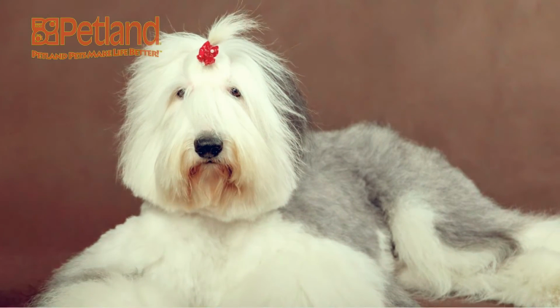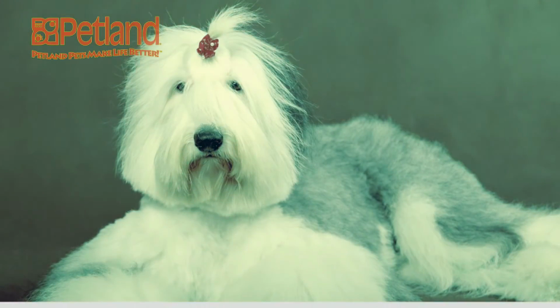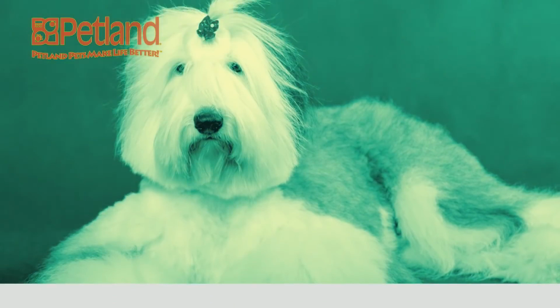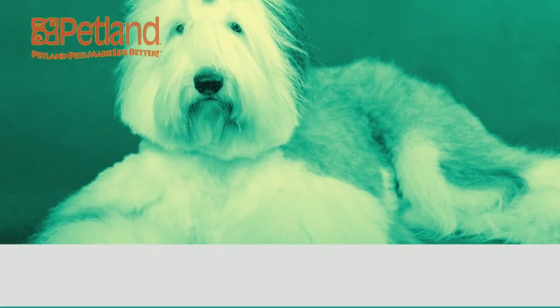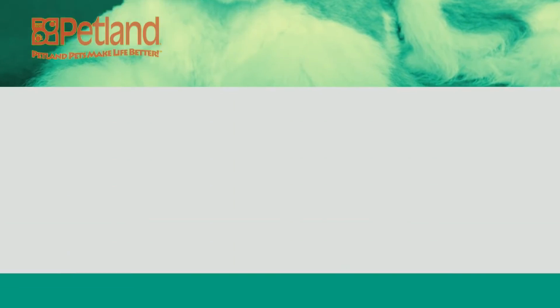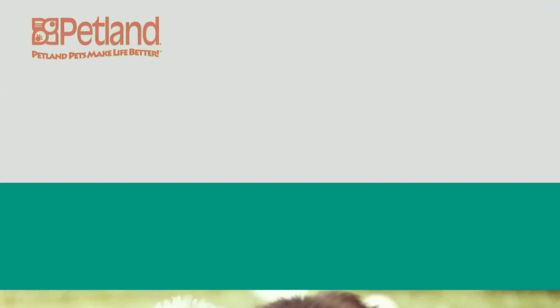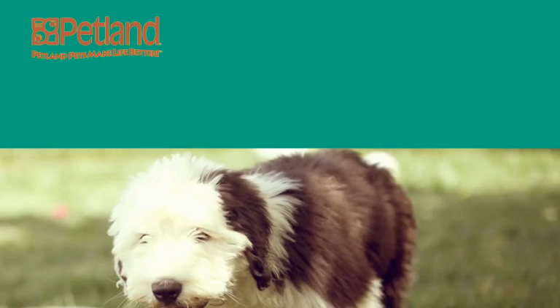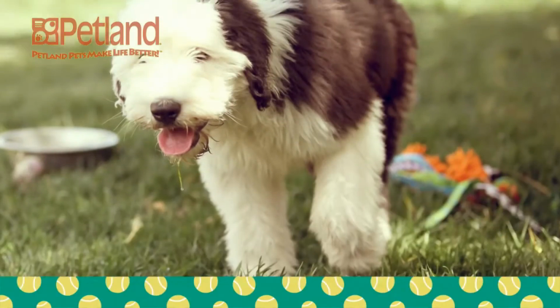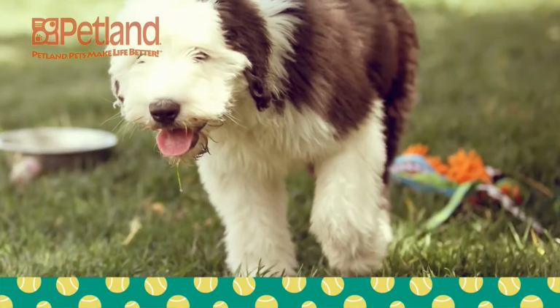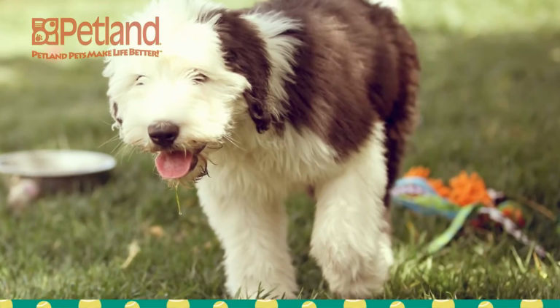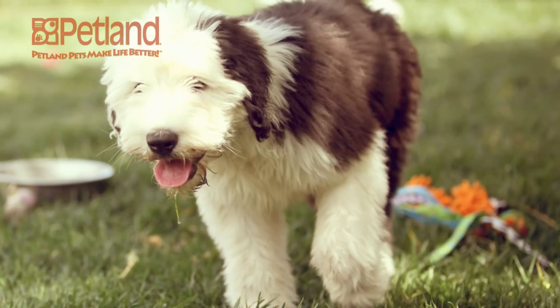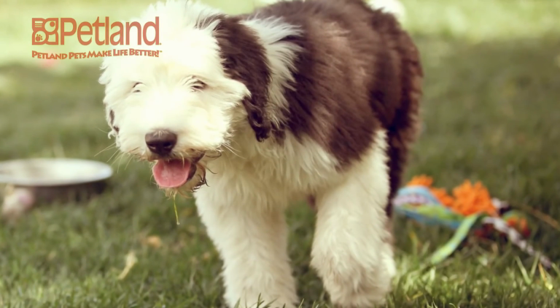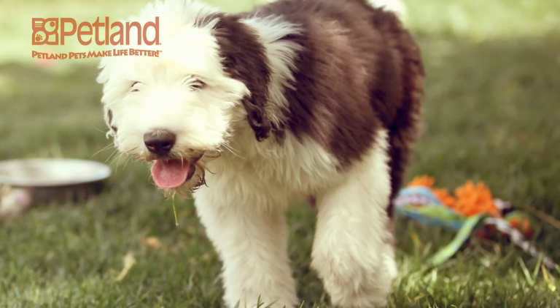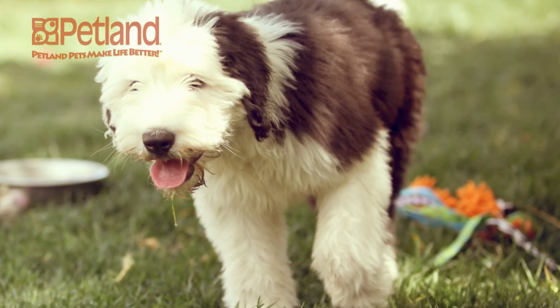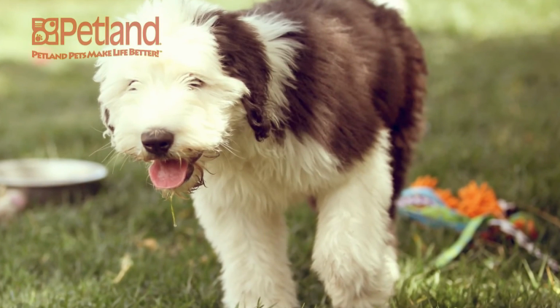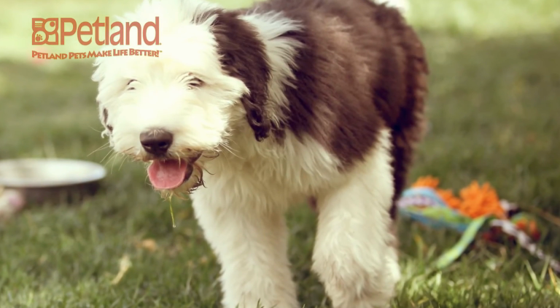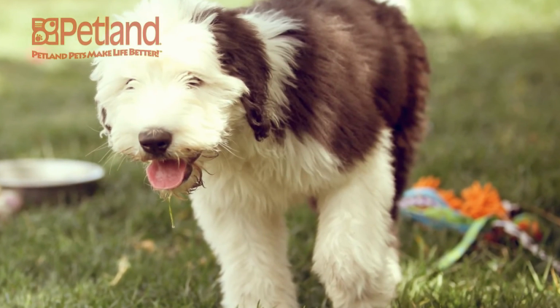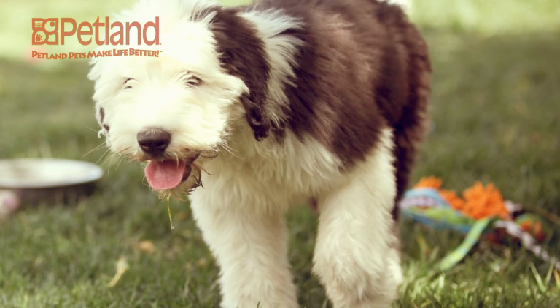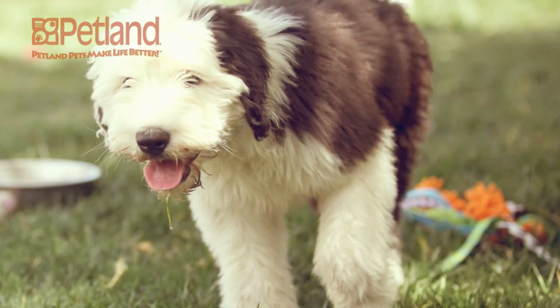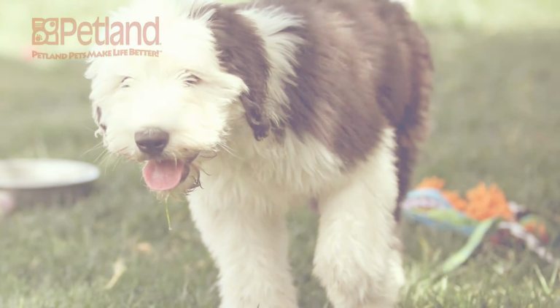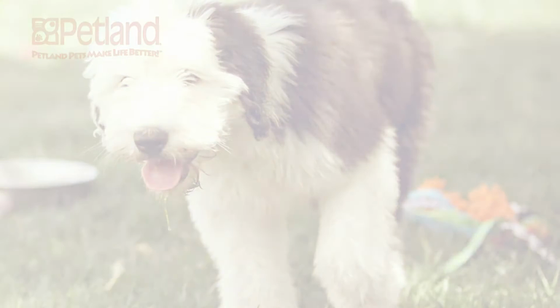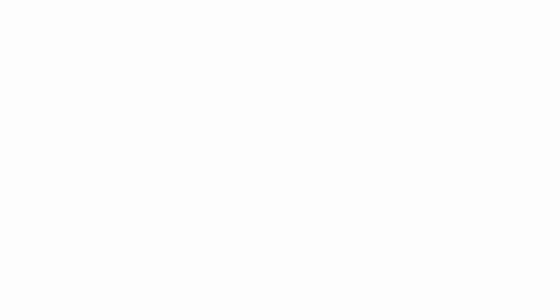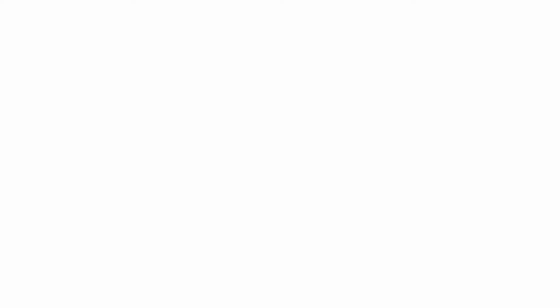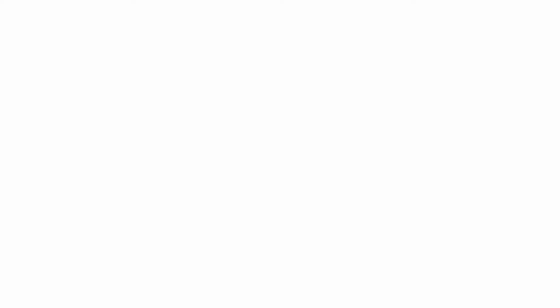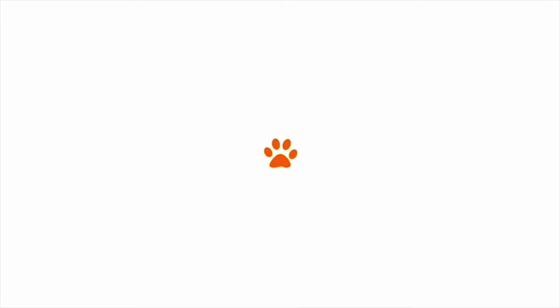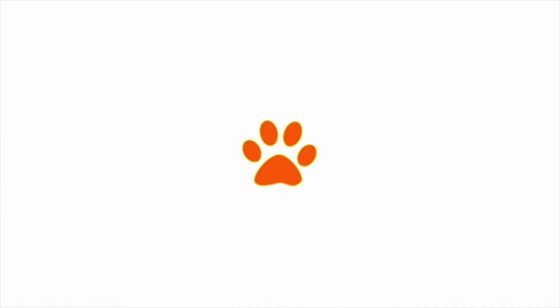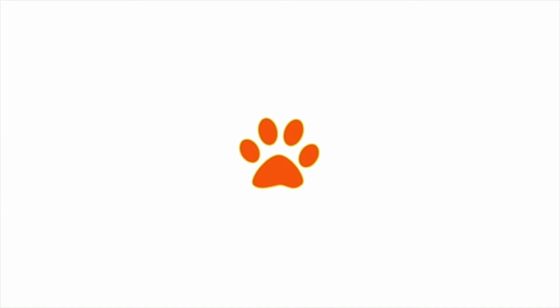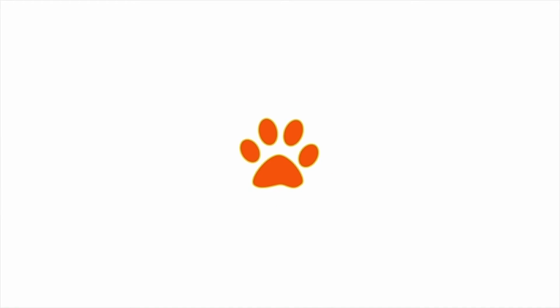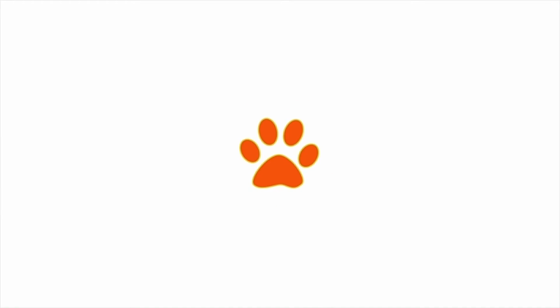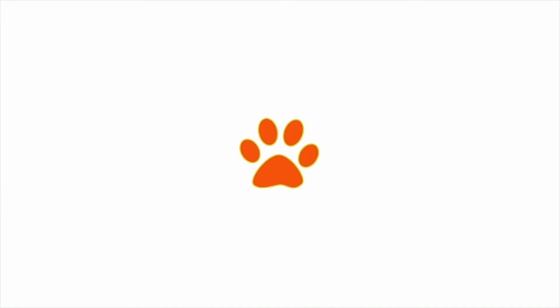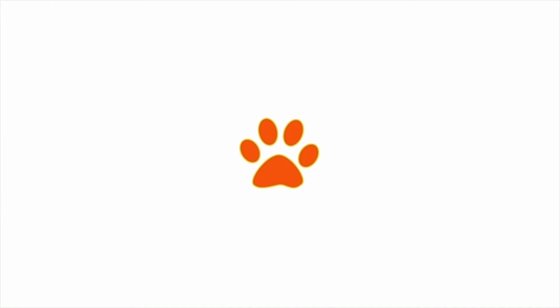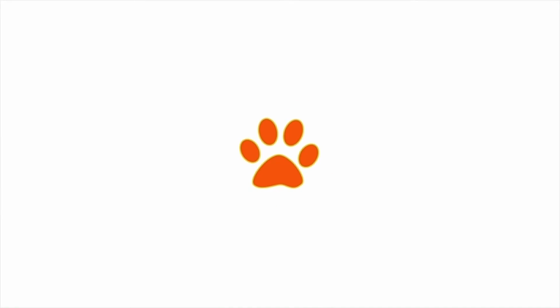Just contact us to find out how to add this furry, four-legged friend to your family today.